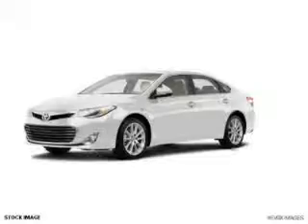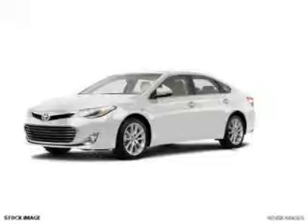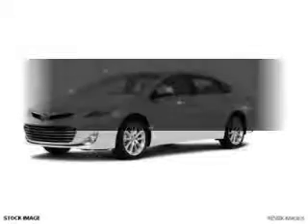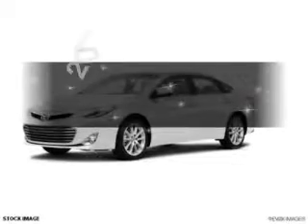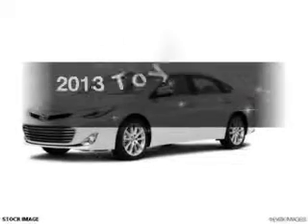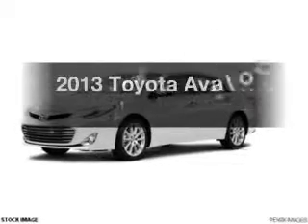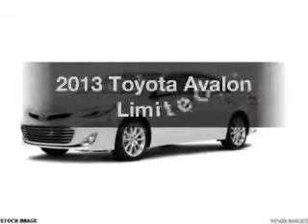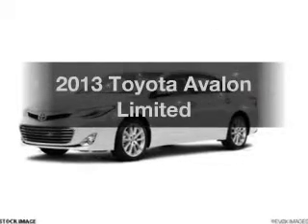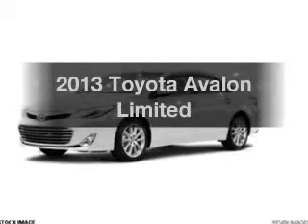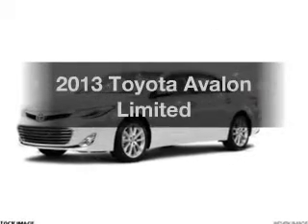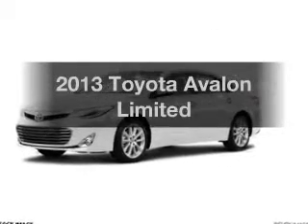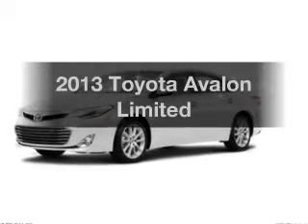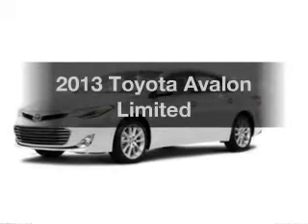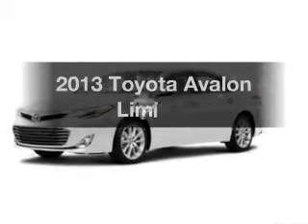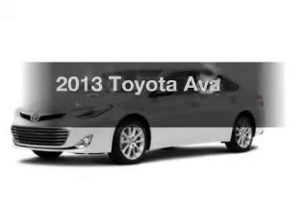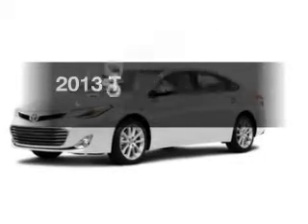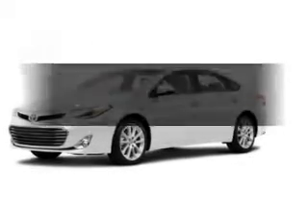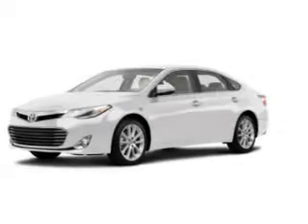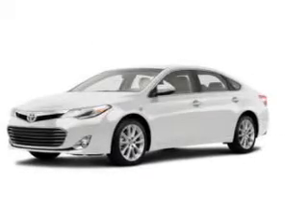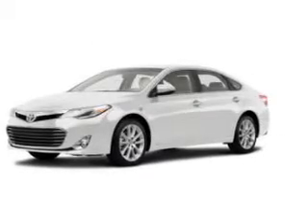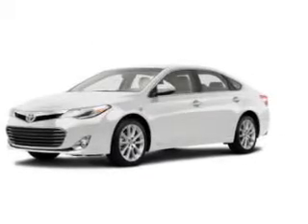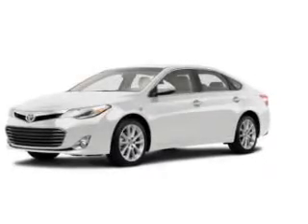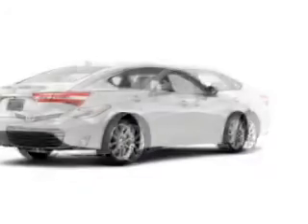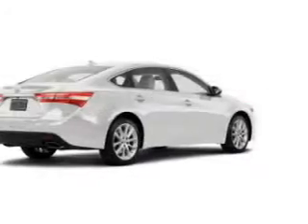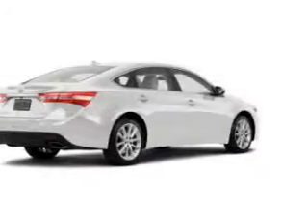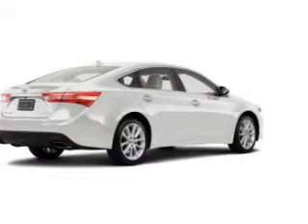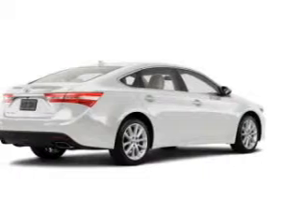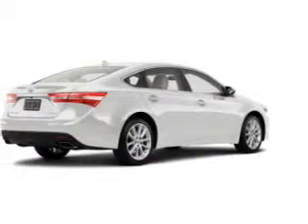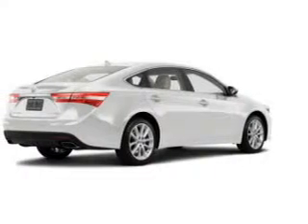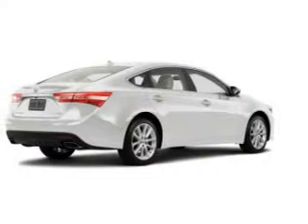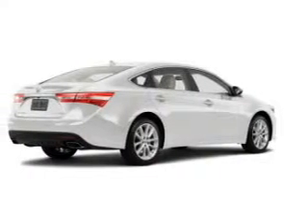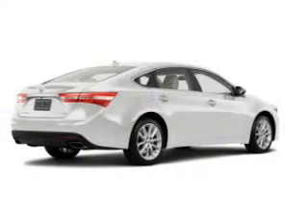Check out this 2013 Toyota Avalon. If you're looking for a first-rate auto, this one could be yours today.